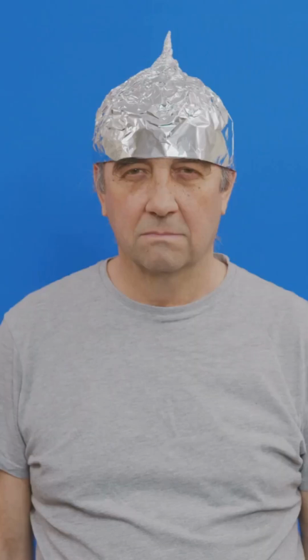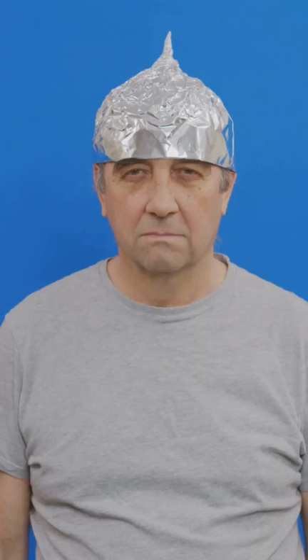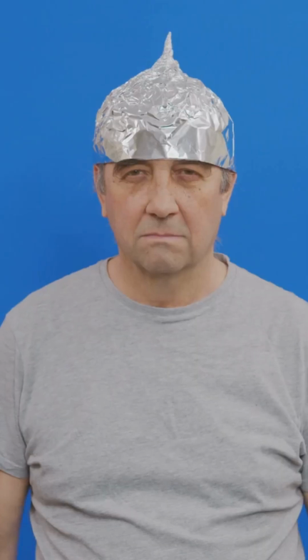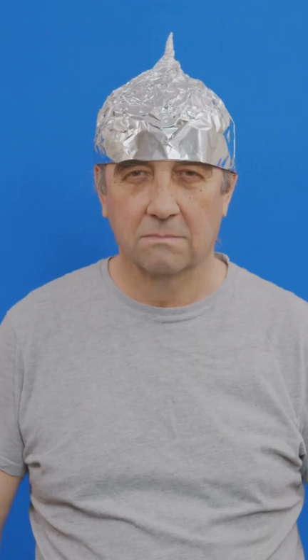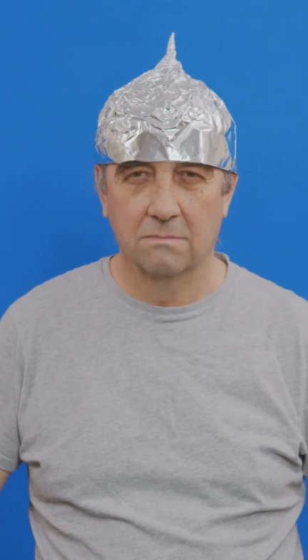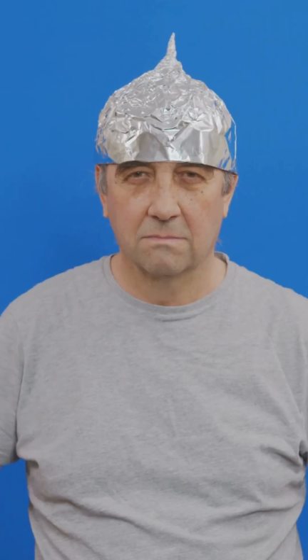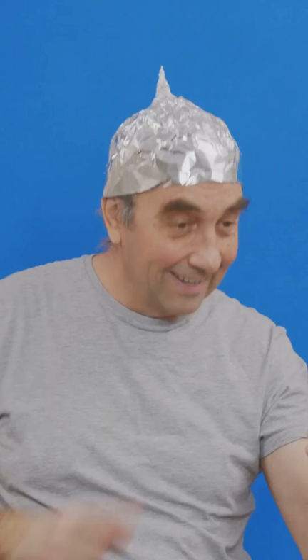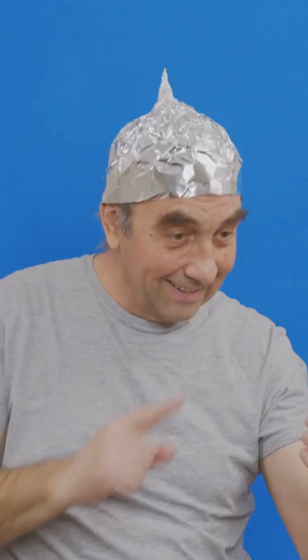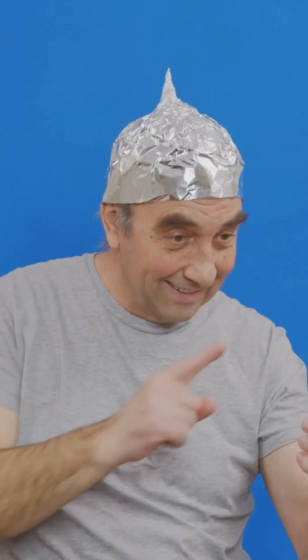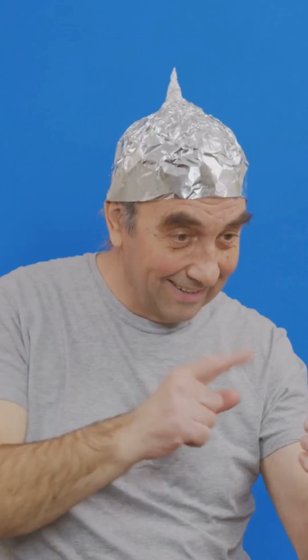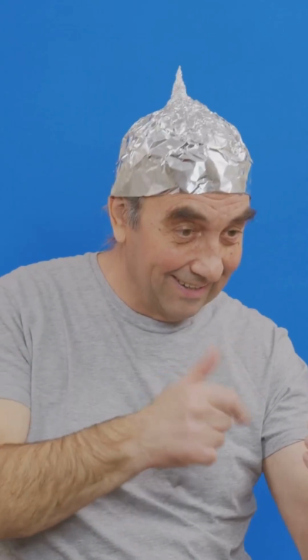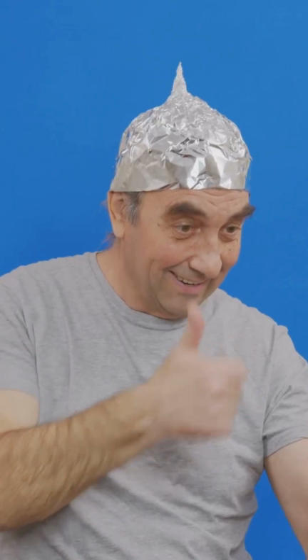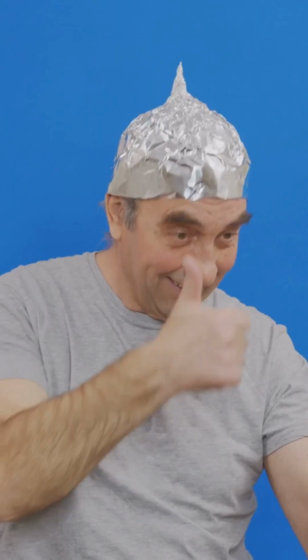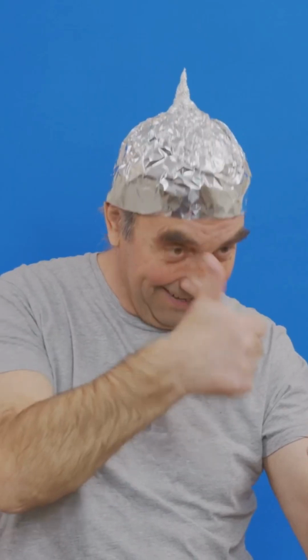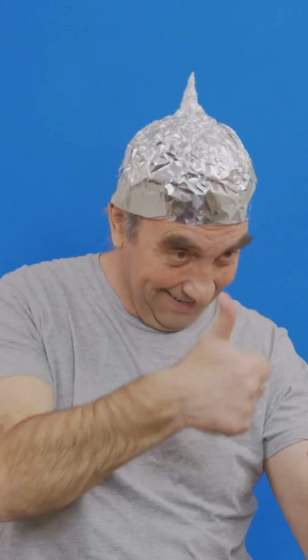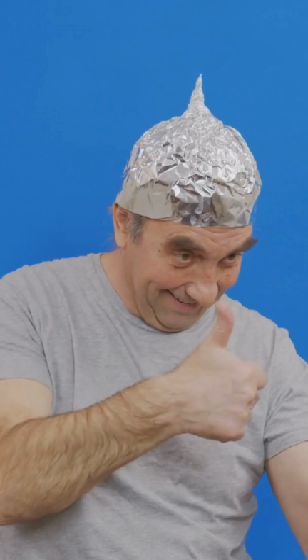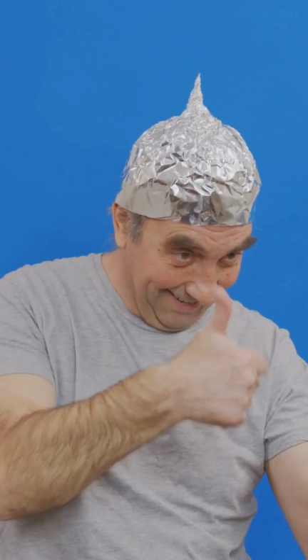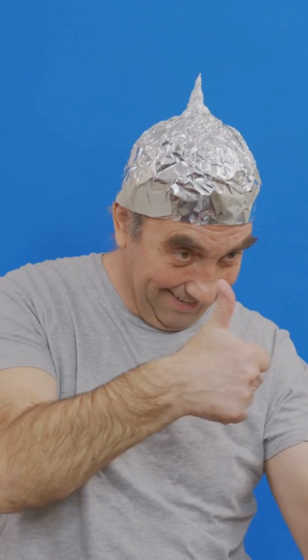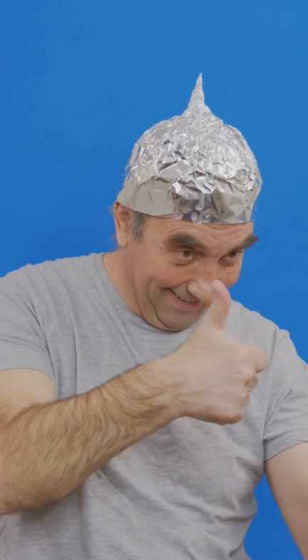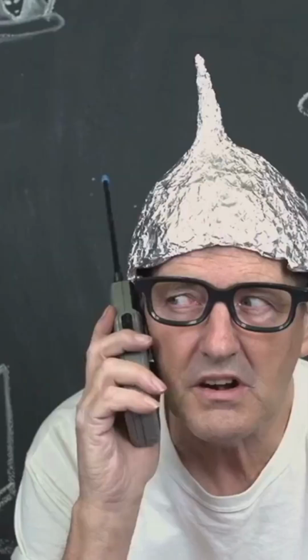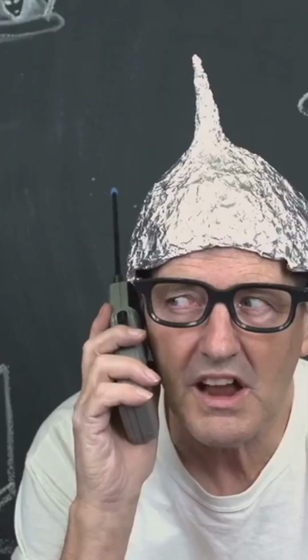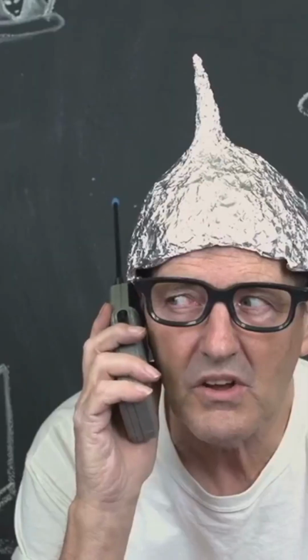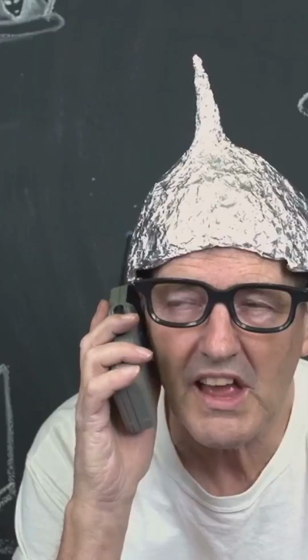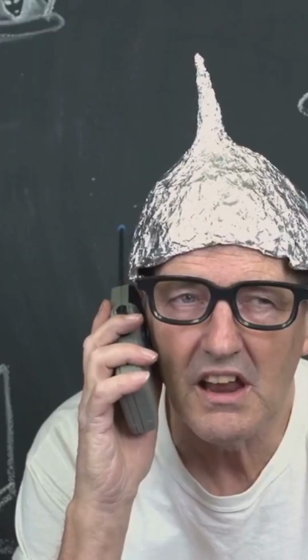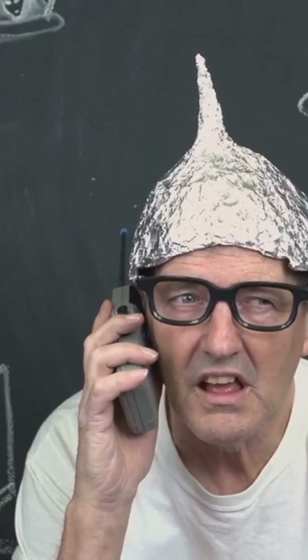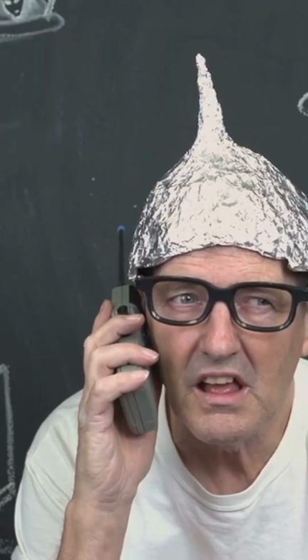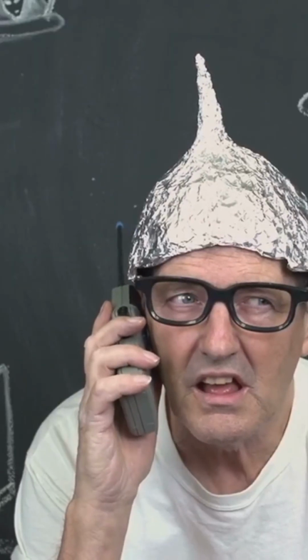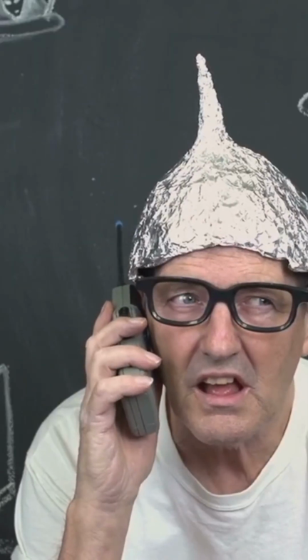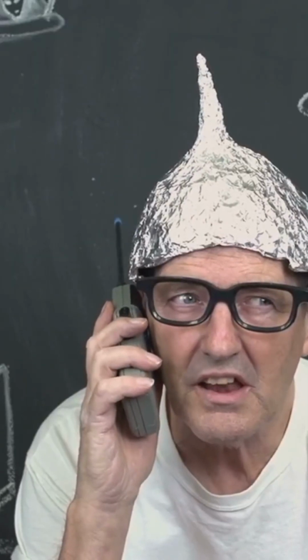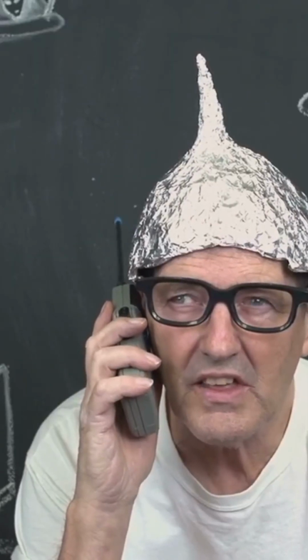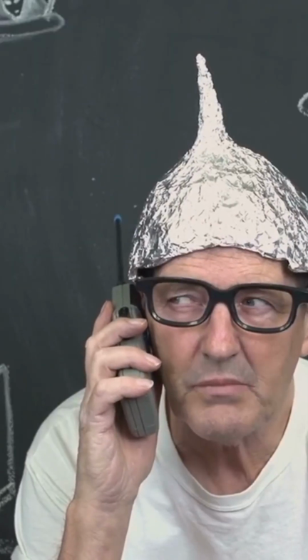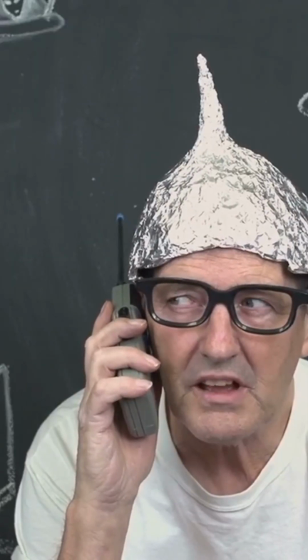Want to try it yourself? Wrap your phone in tinfoil and try to call it. No signal, no sound. It's working.